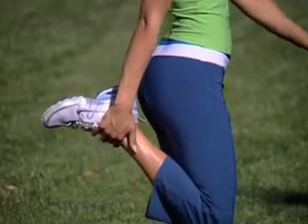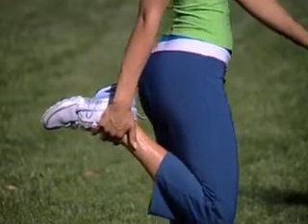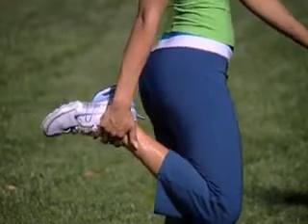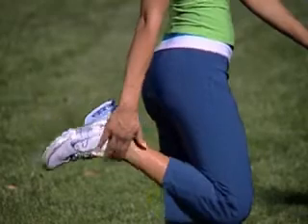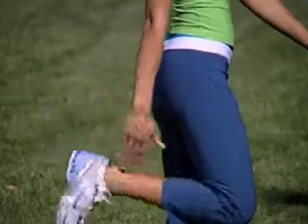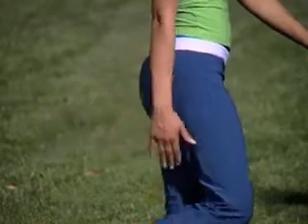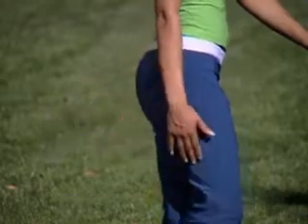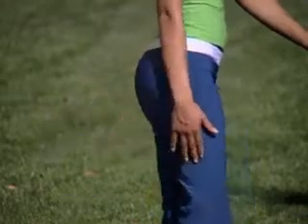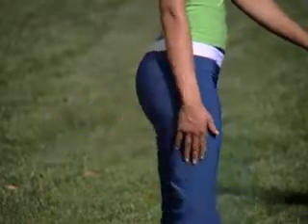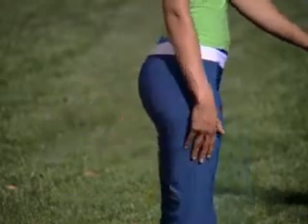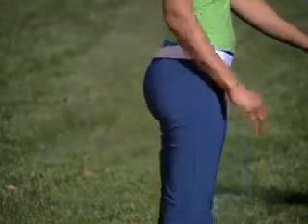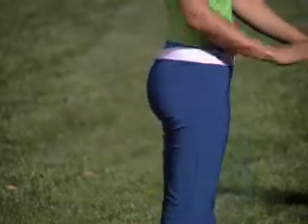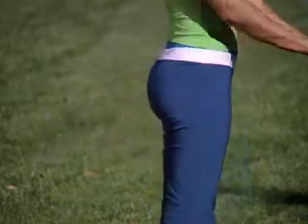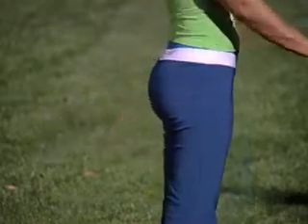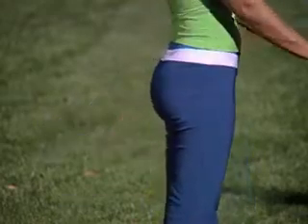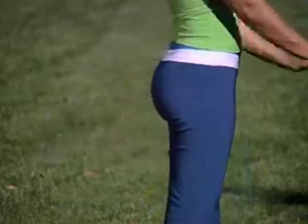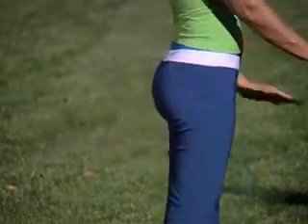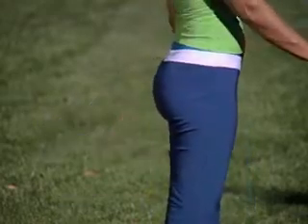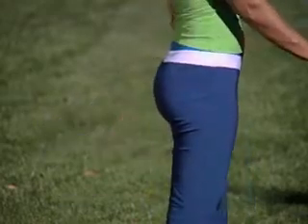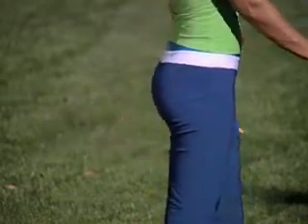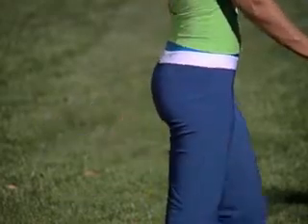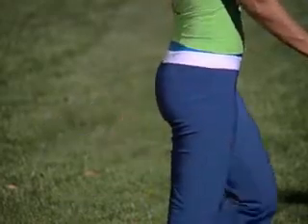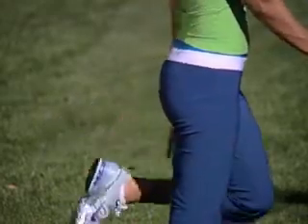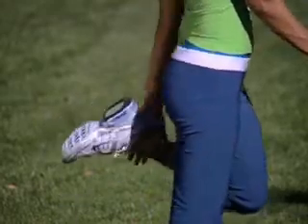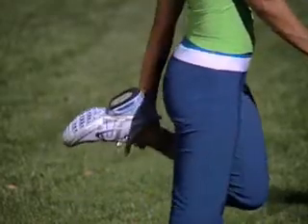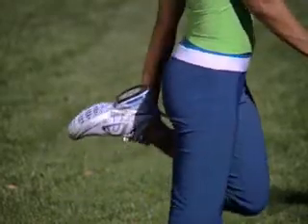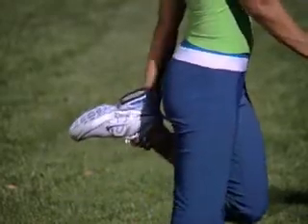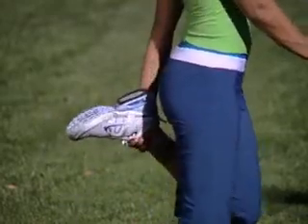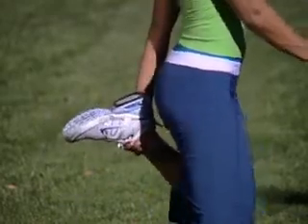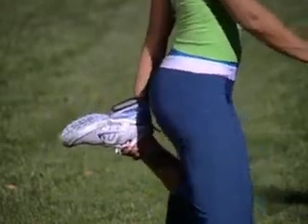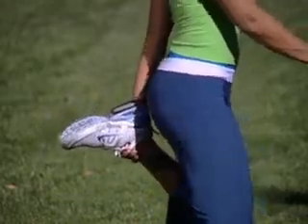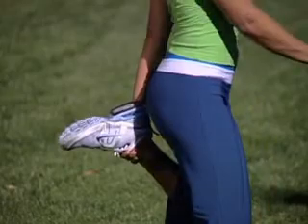Relax for five seconds and repeat this two times. Then switch sides. Be careful not to over arch your back as you go.